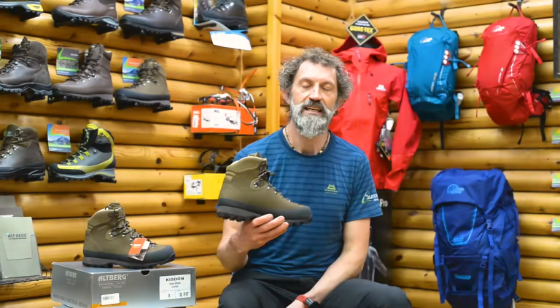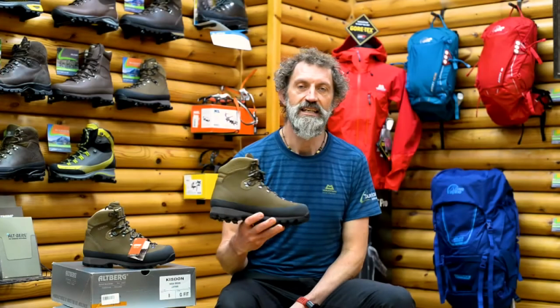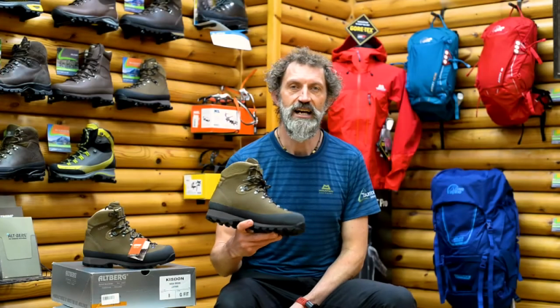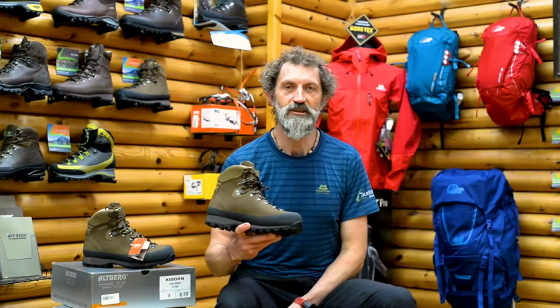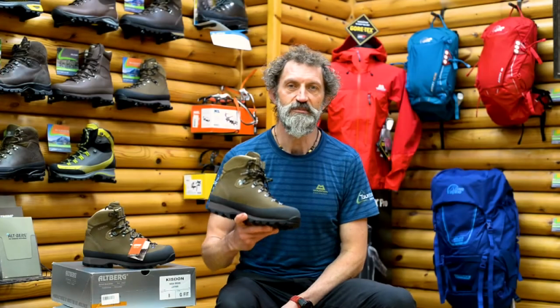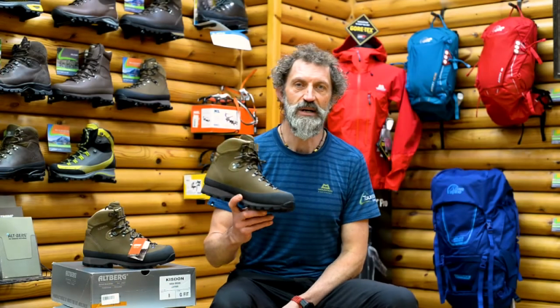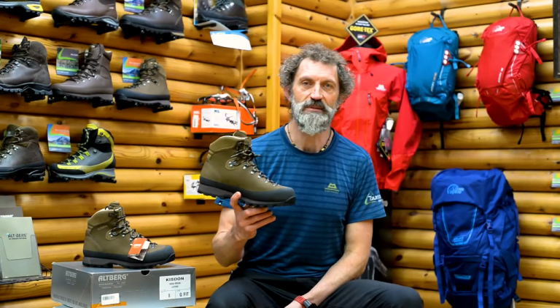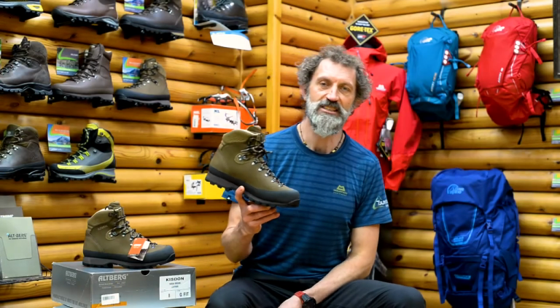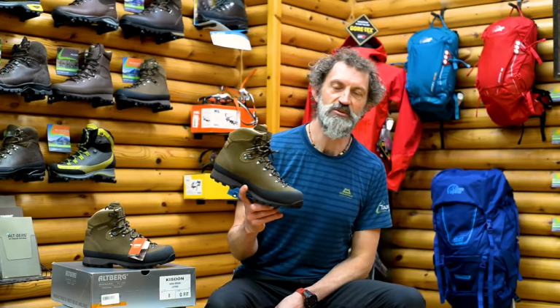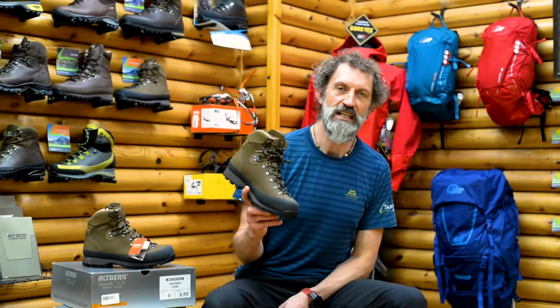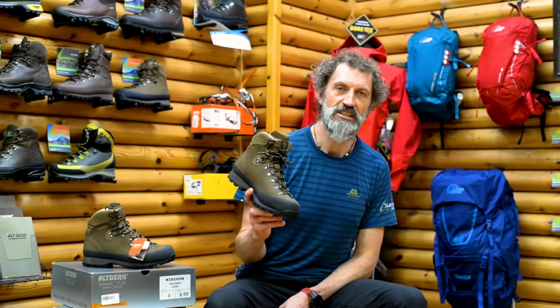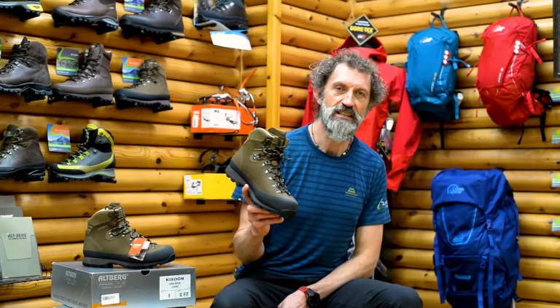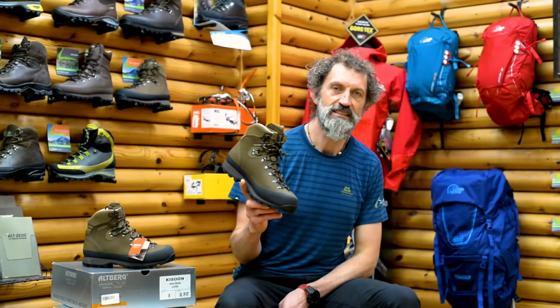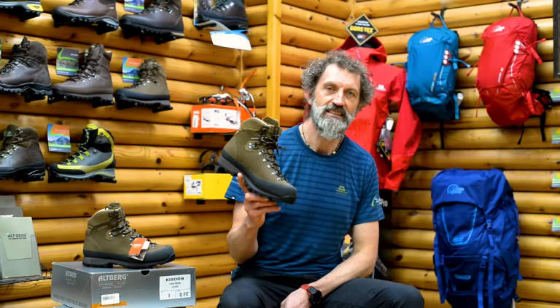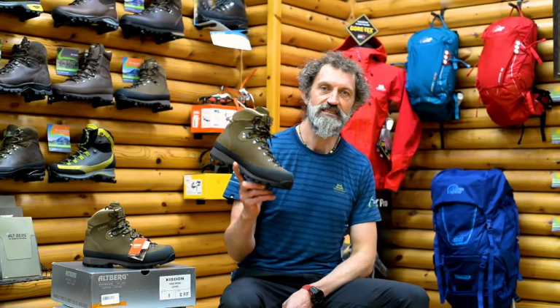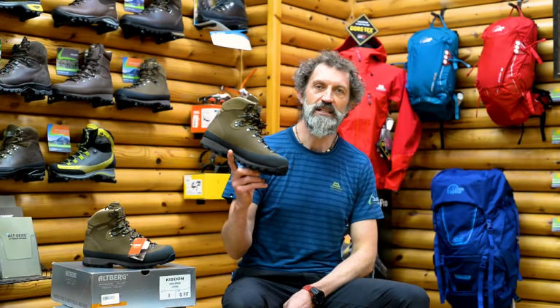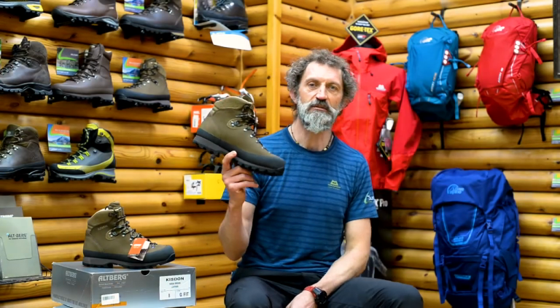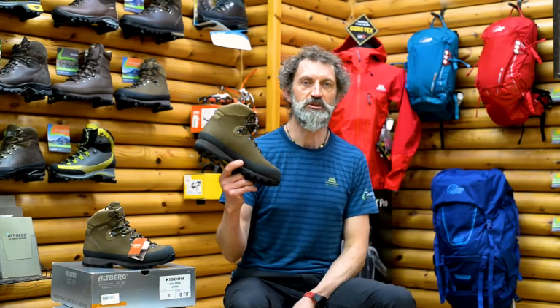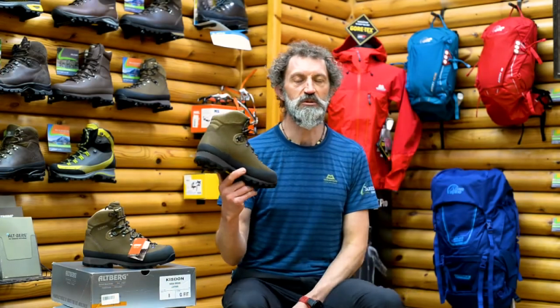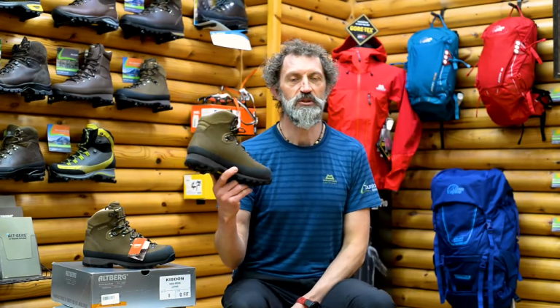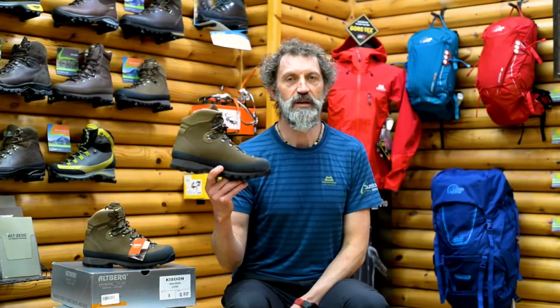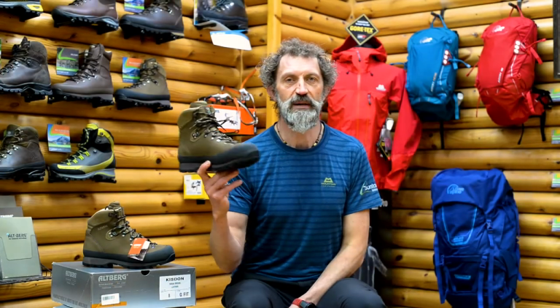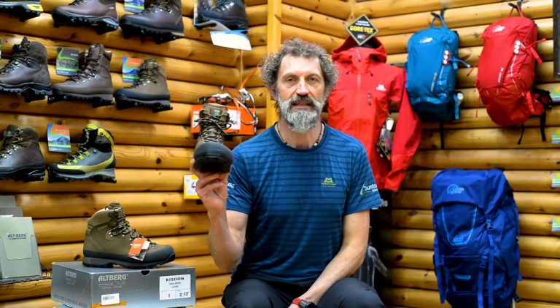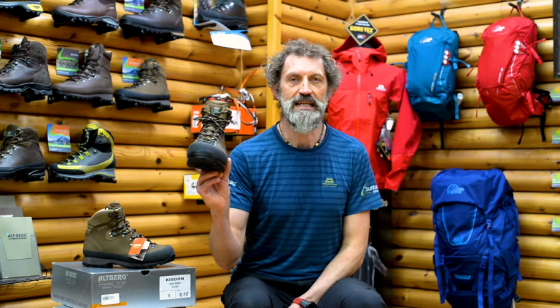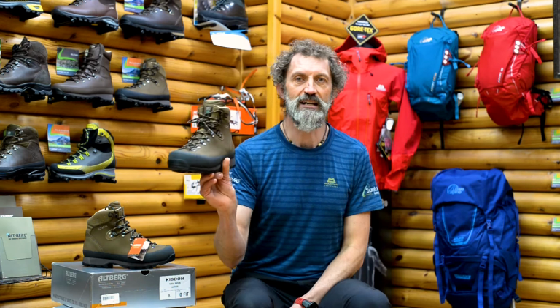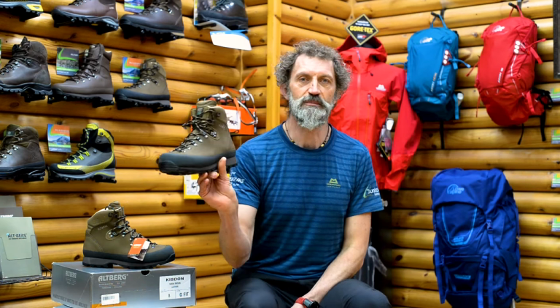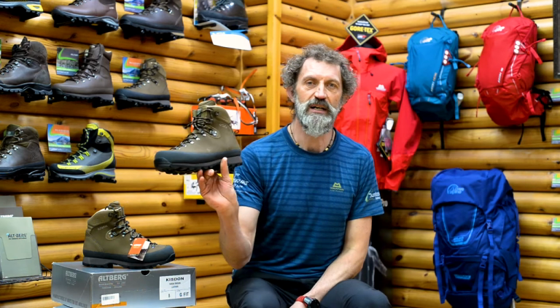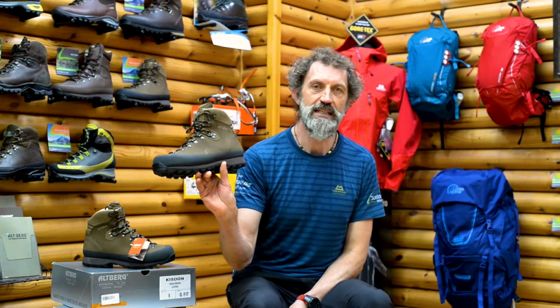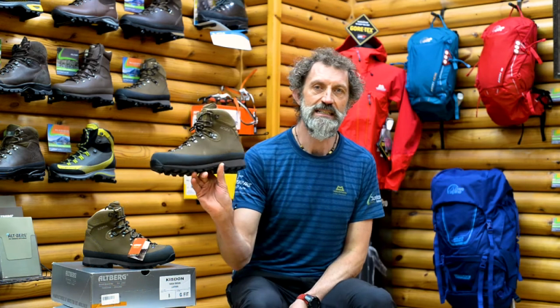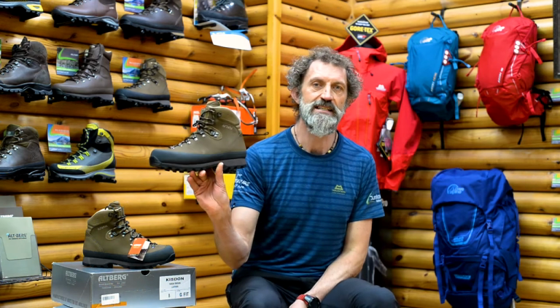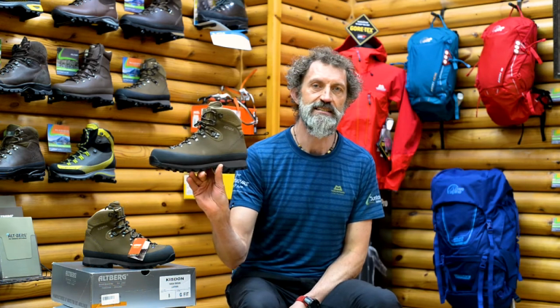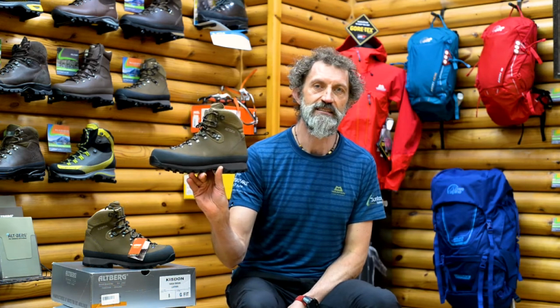Hello, Braum here at Taunton Leisure. Today I want to talk to you about the Alpberg Kirsten.